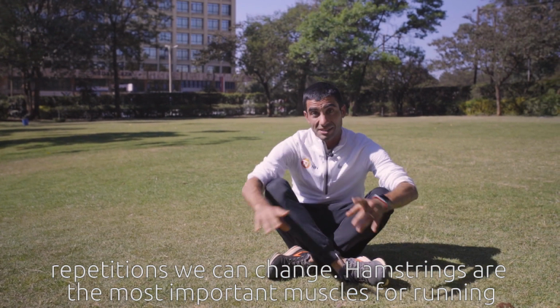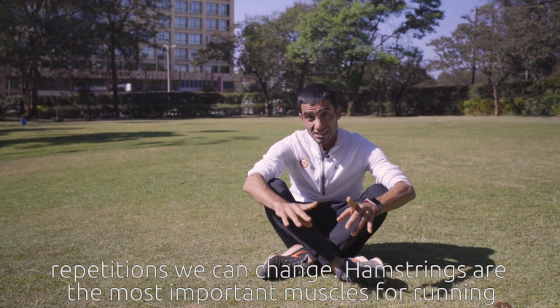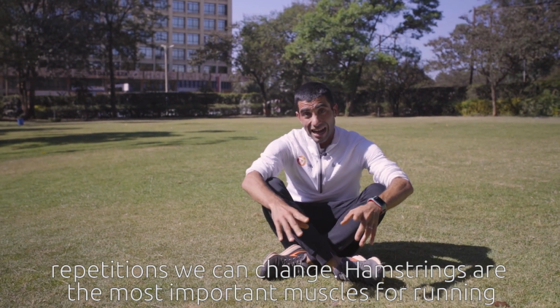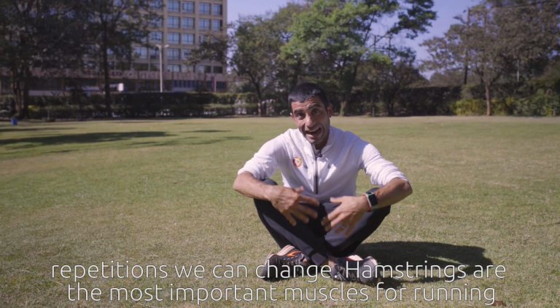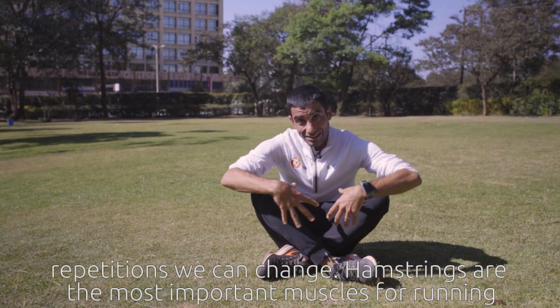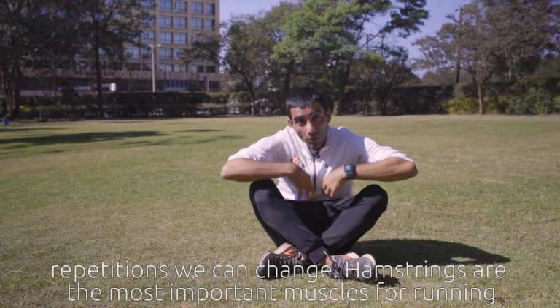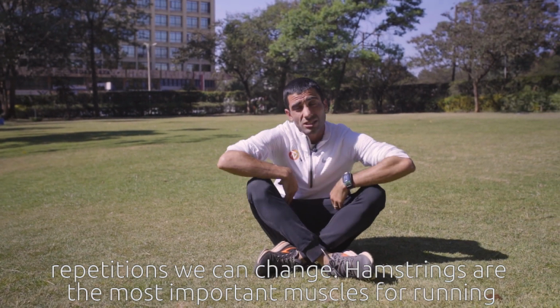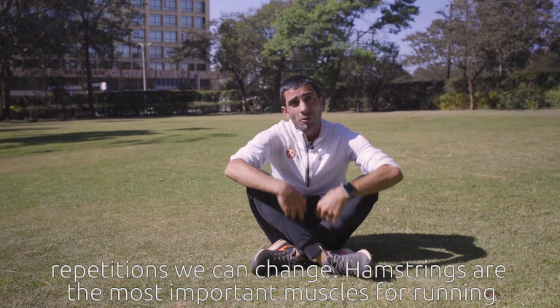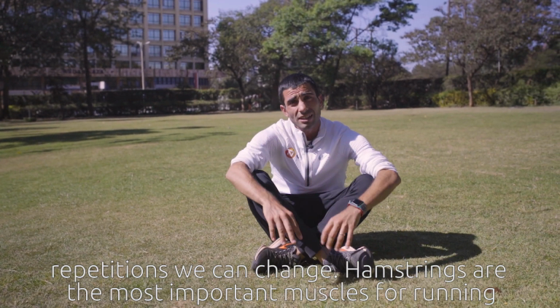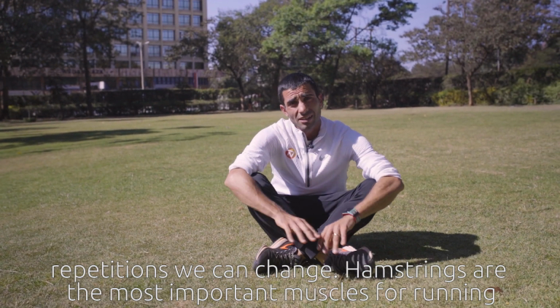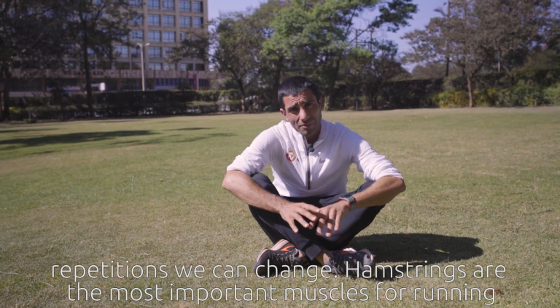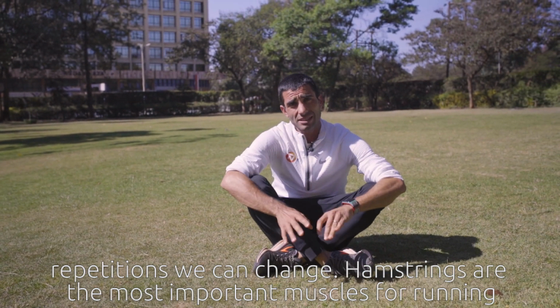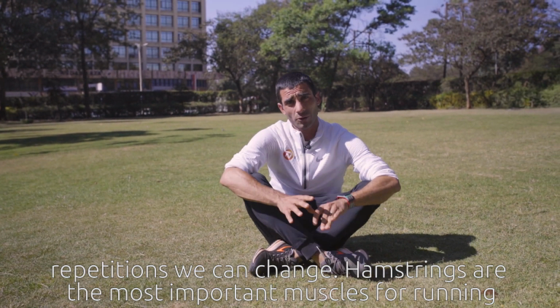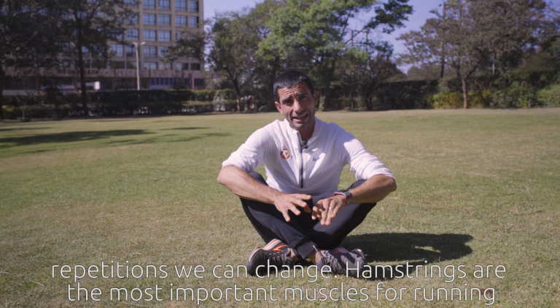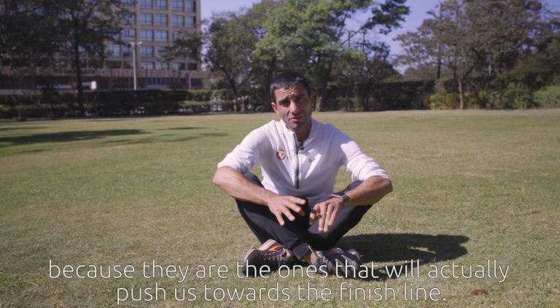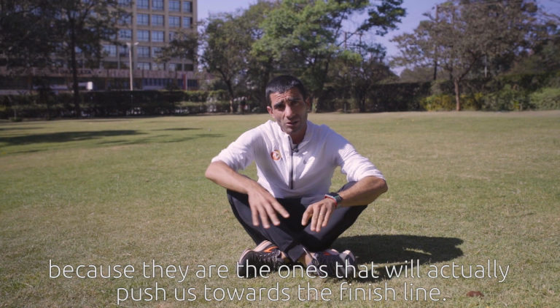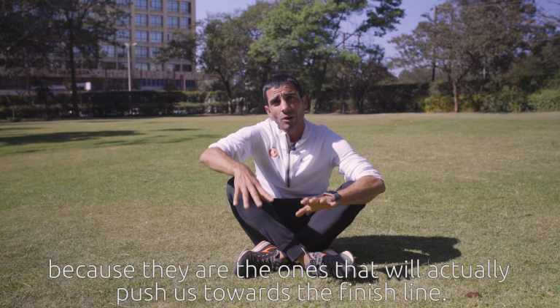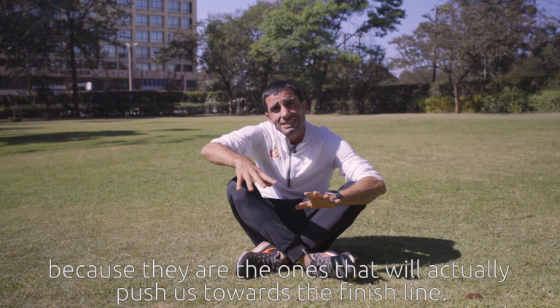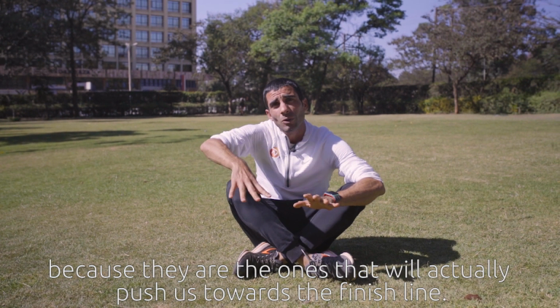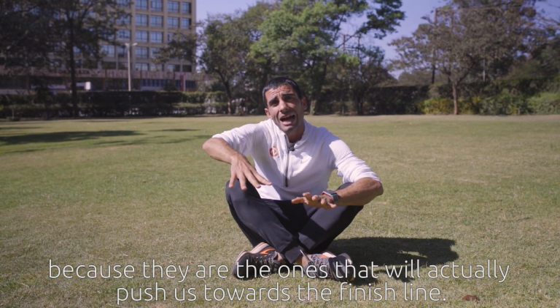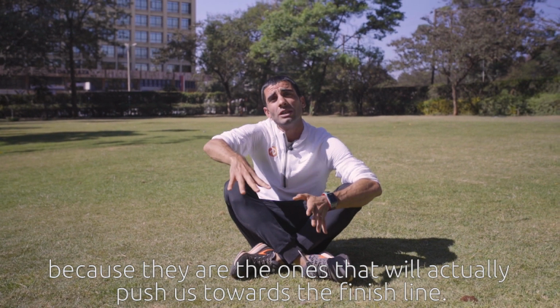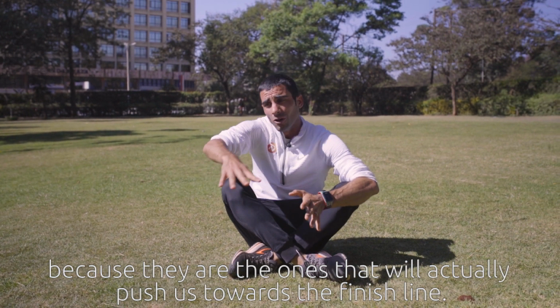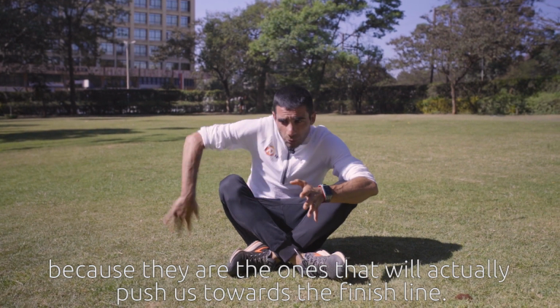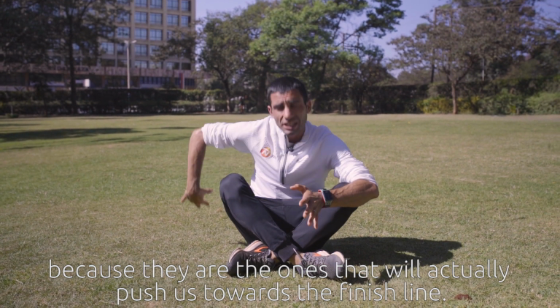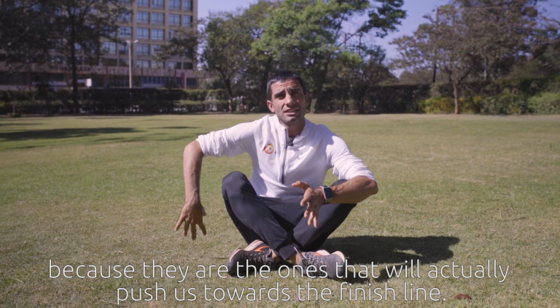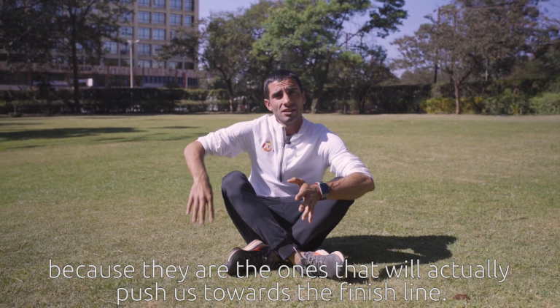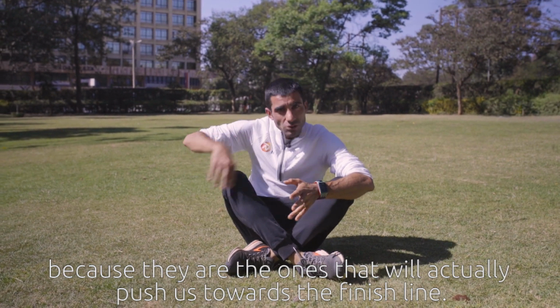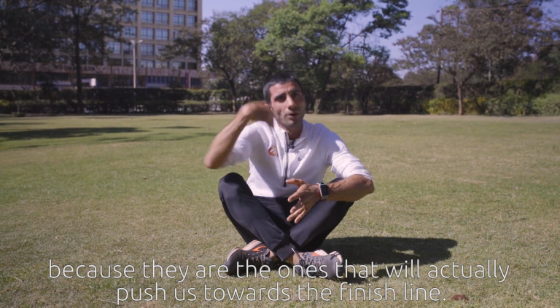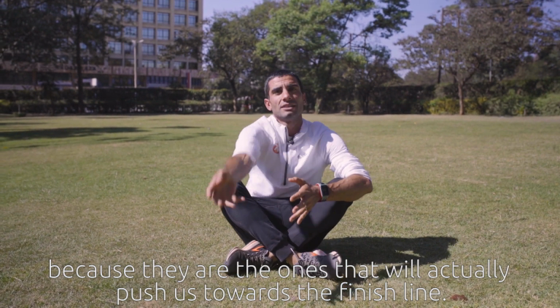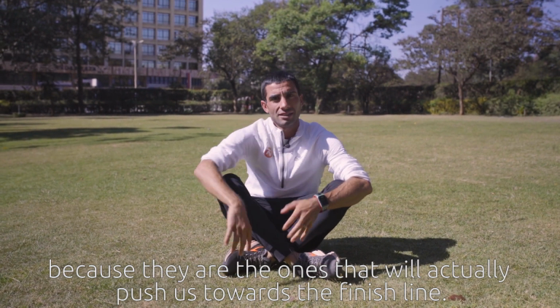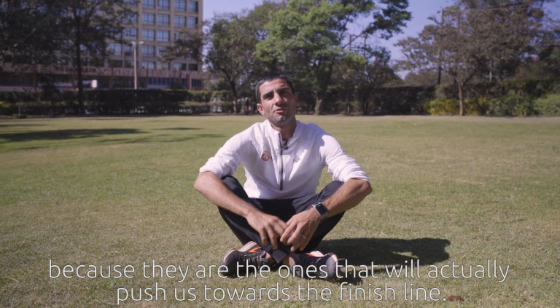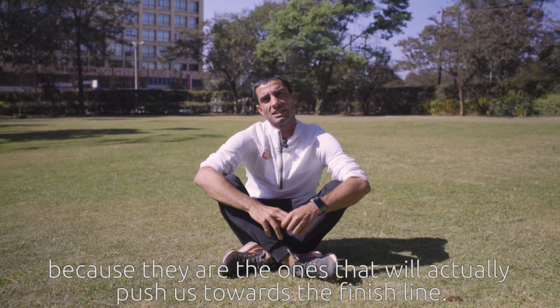Hamstrings are the most important muscles for running because they are the ones that will actually push us towards the finish line.